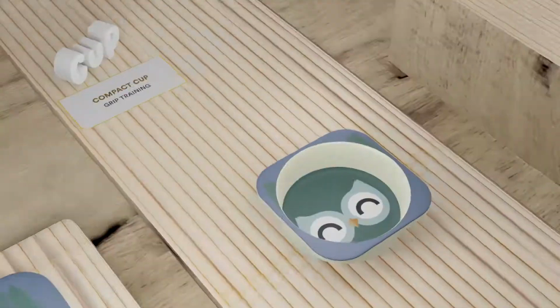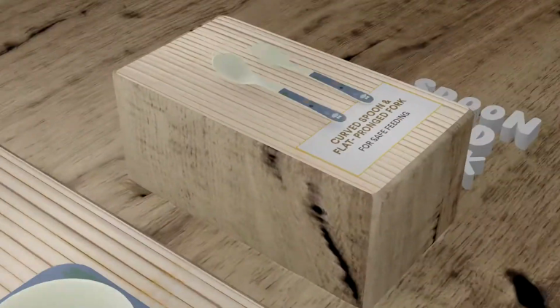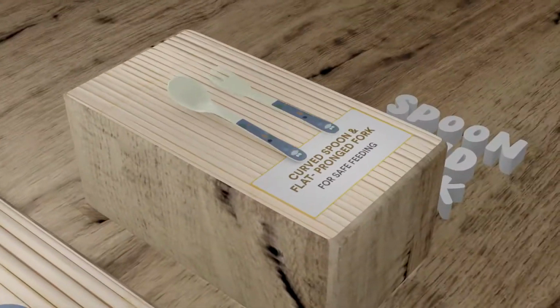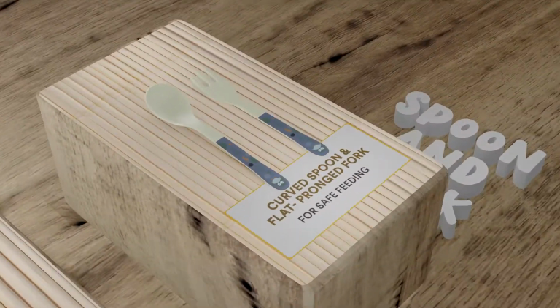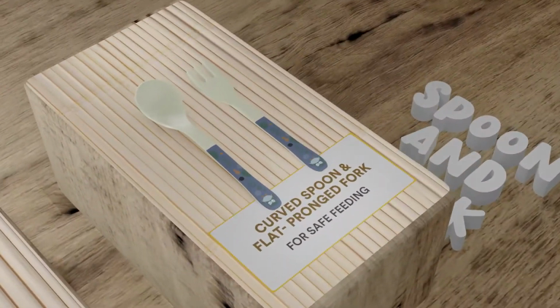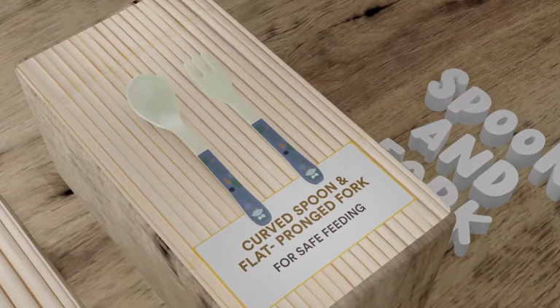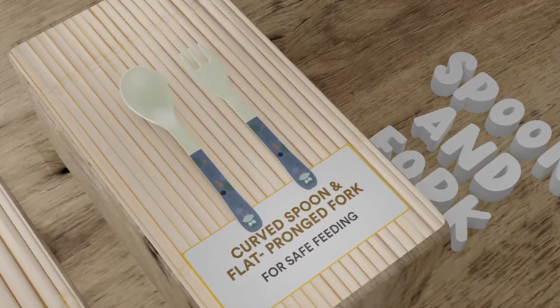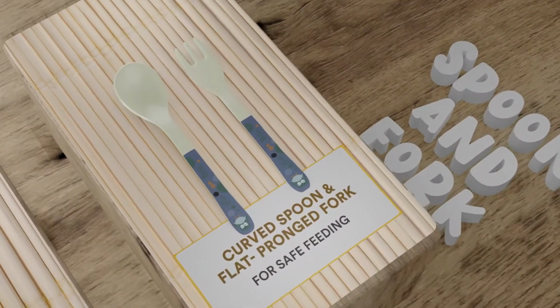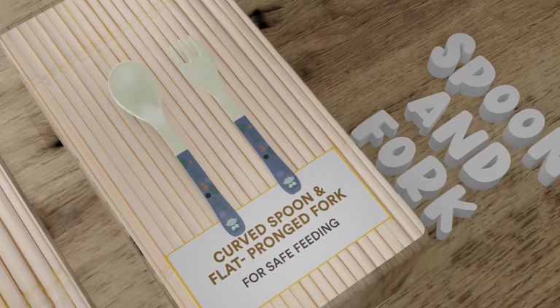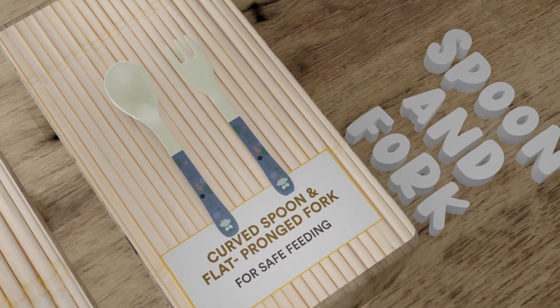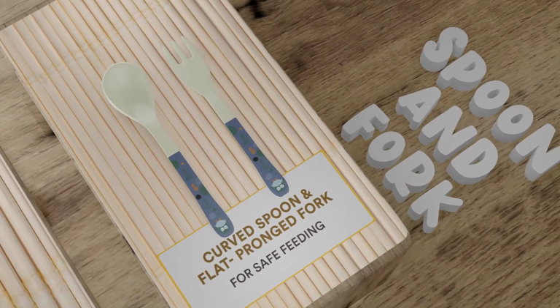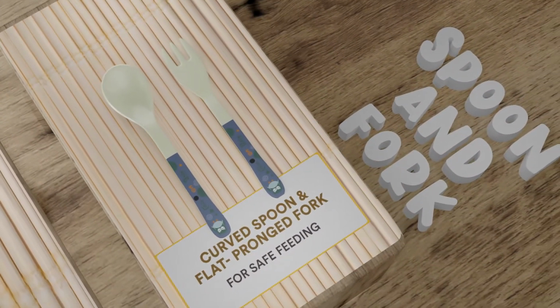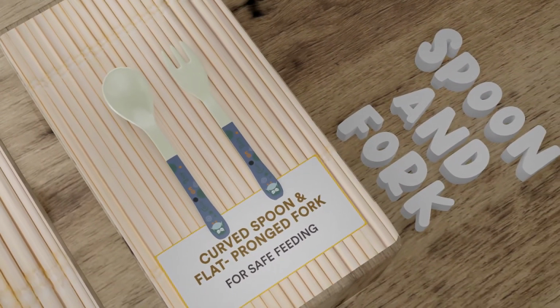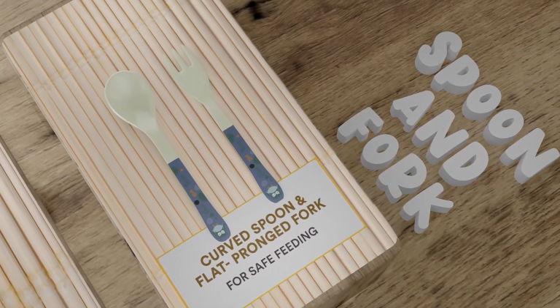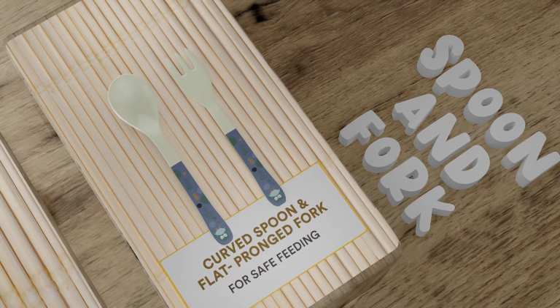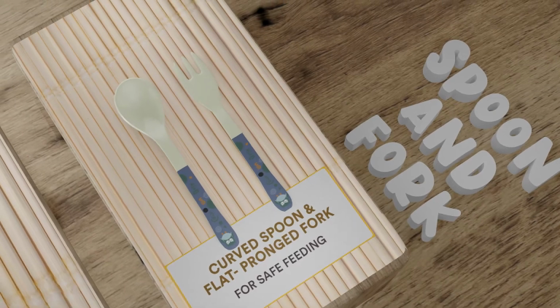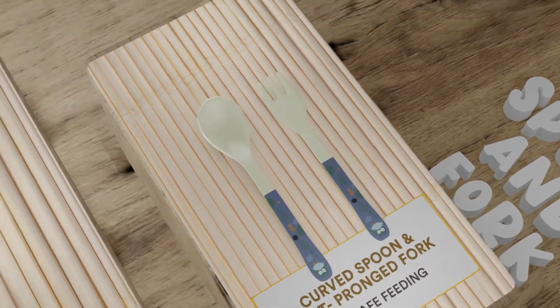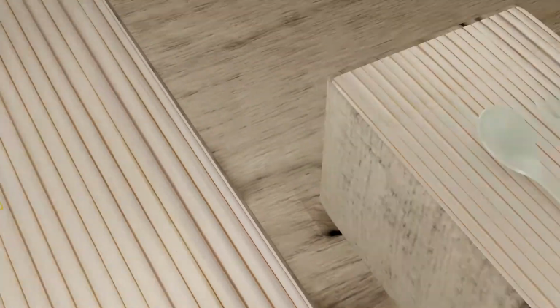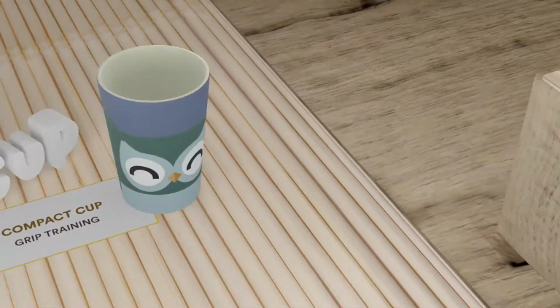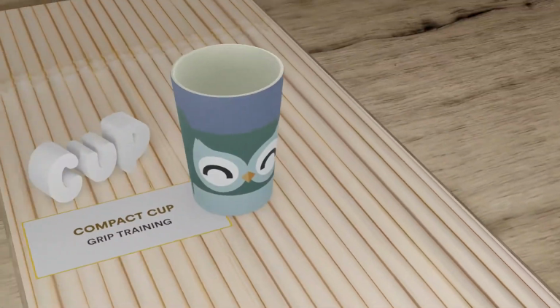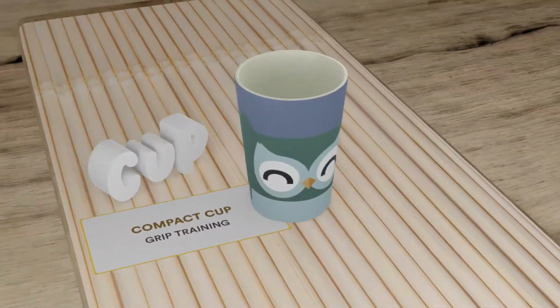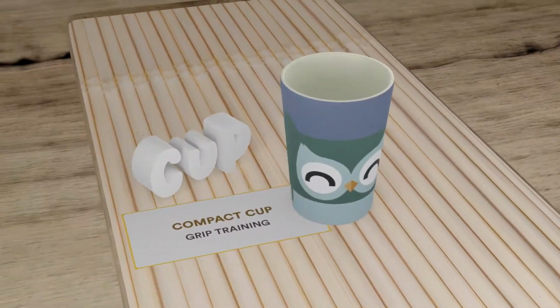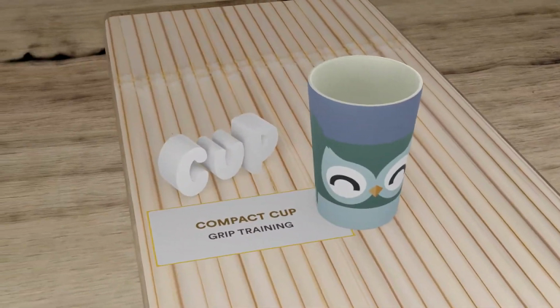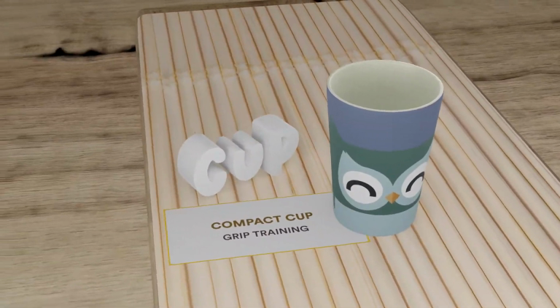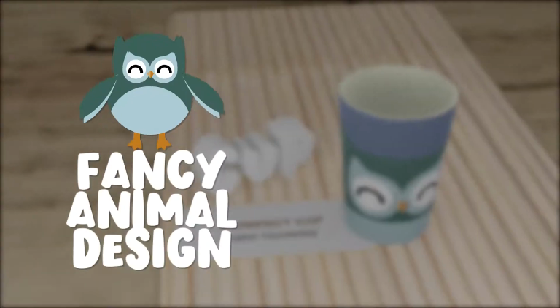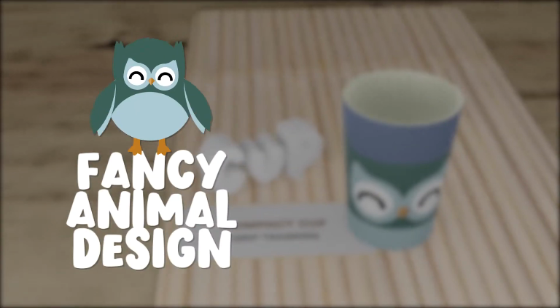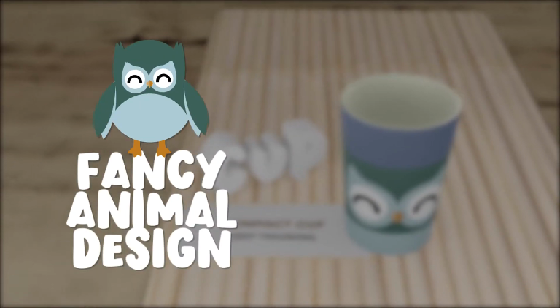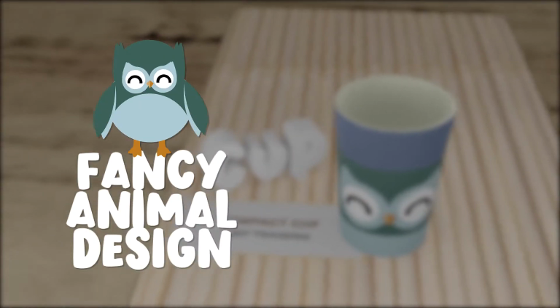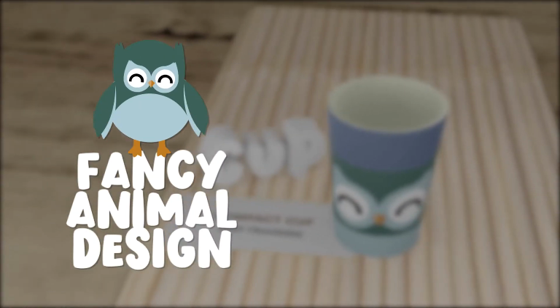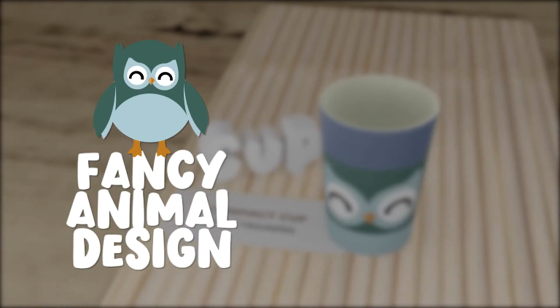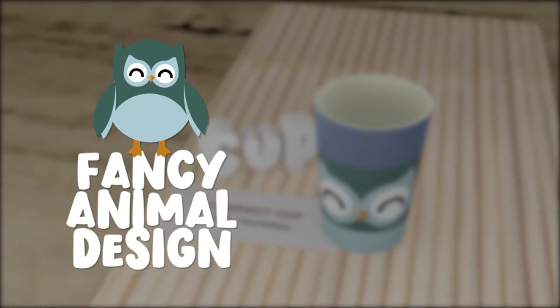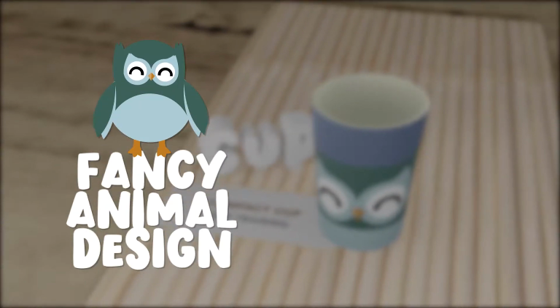Also included are a curved spoon and a flat-pronged fork for safe feeding, a compact cup for grip training, and a fancy animal design for aesthetic appeal.